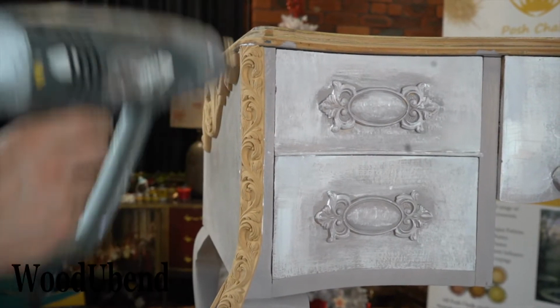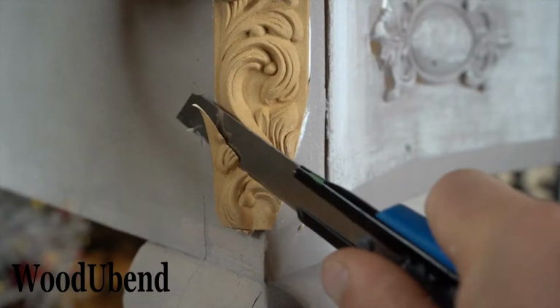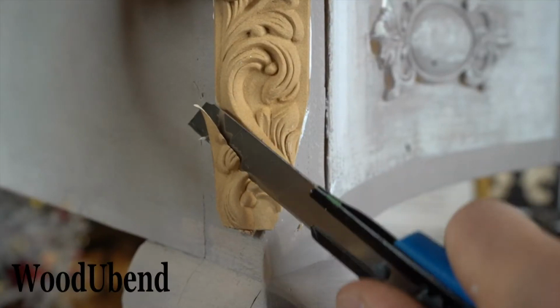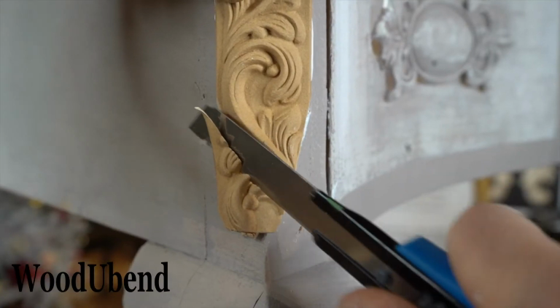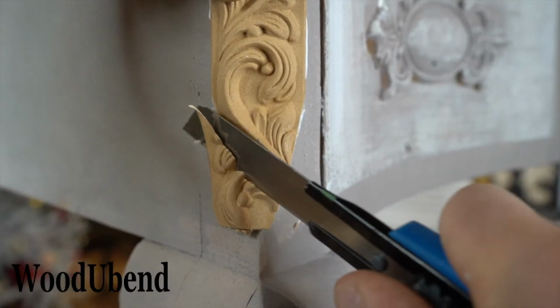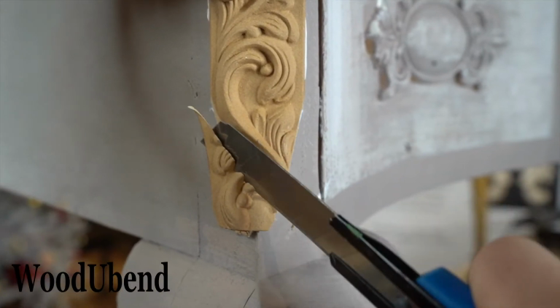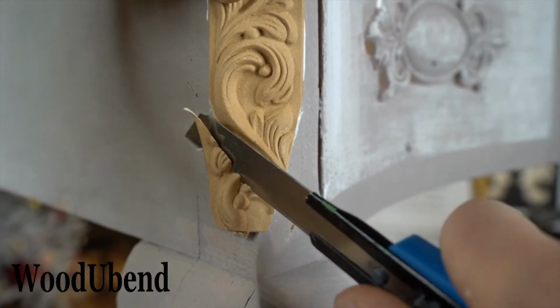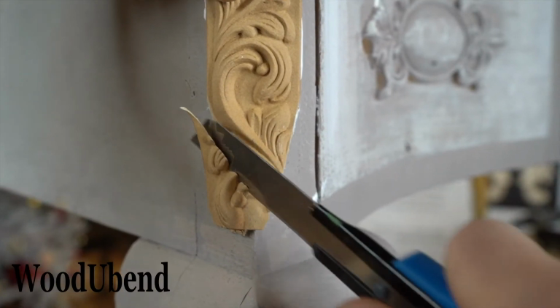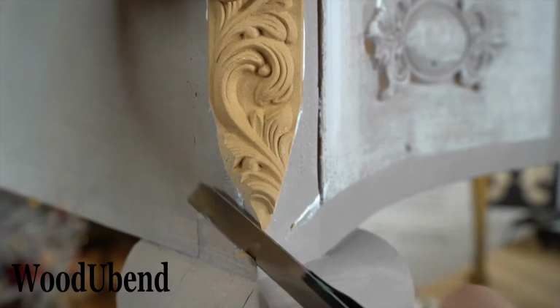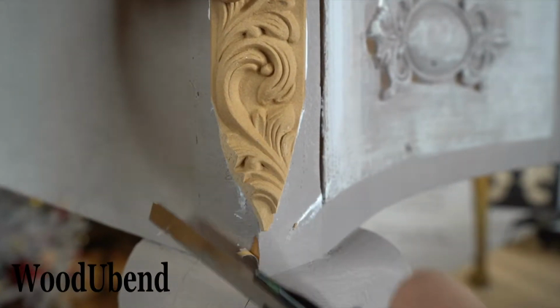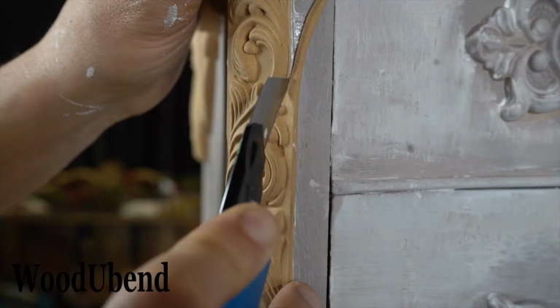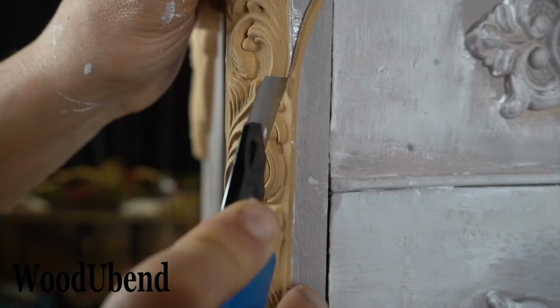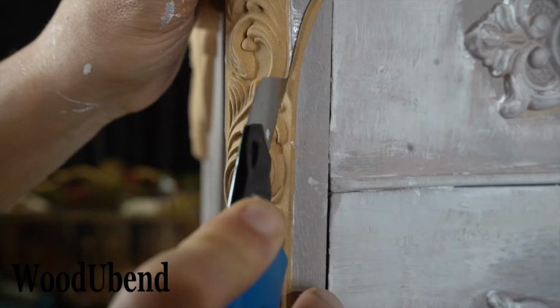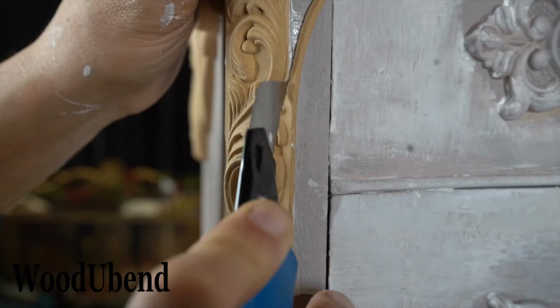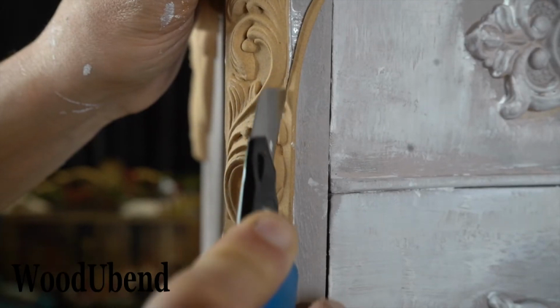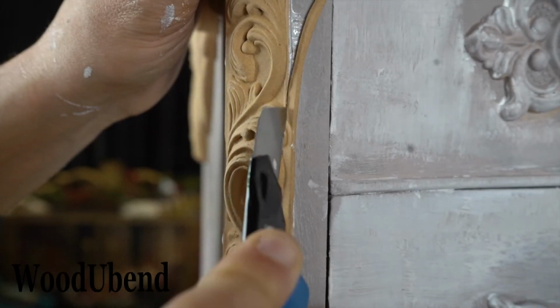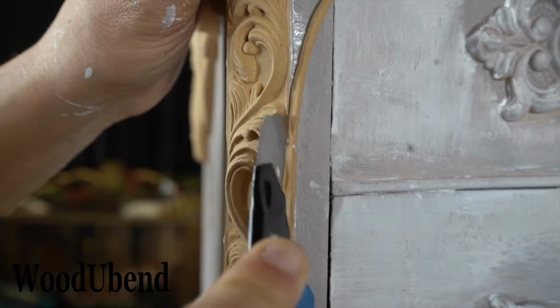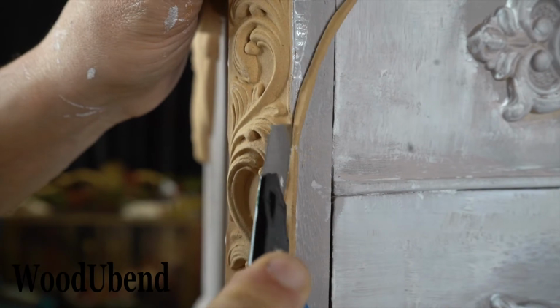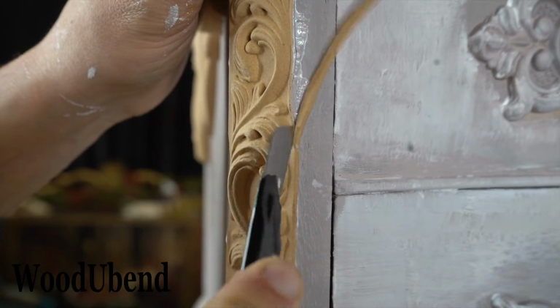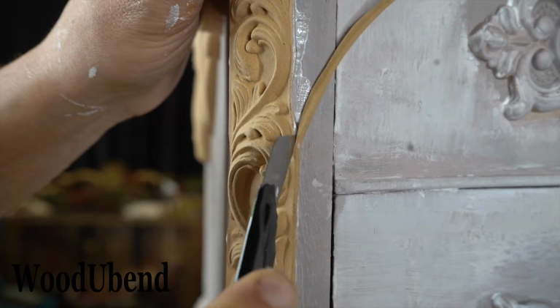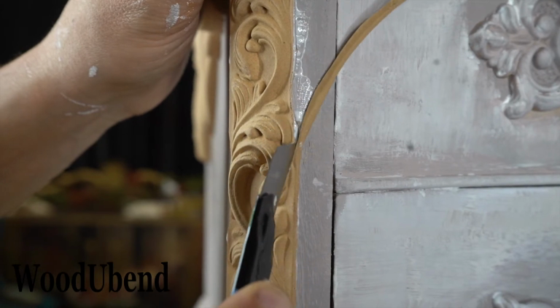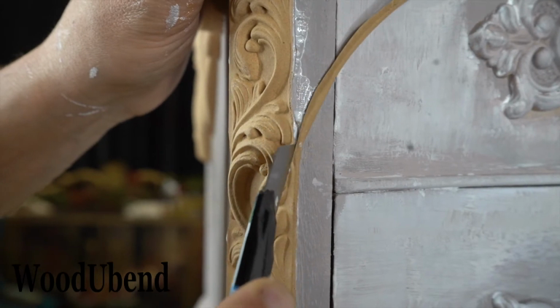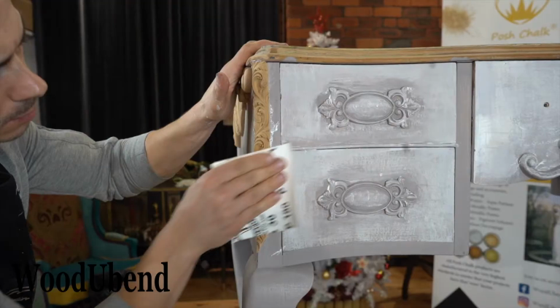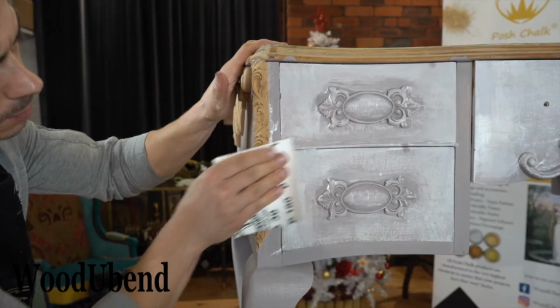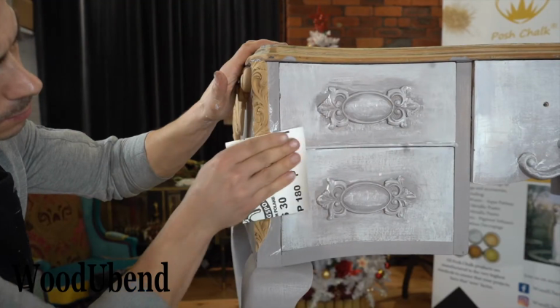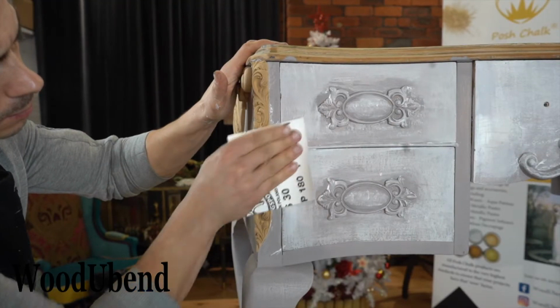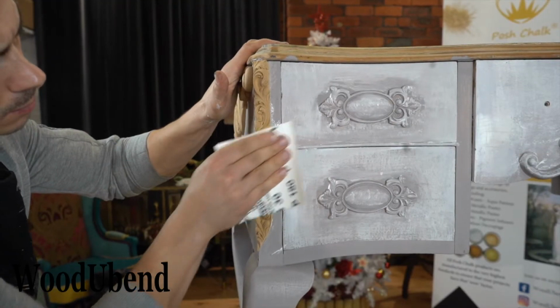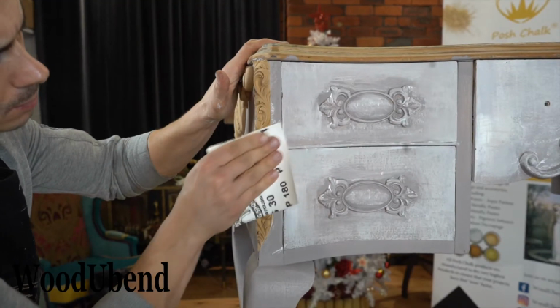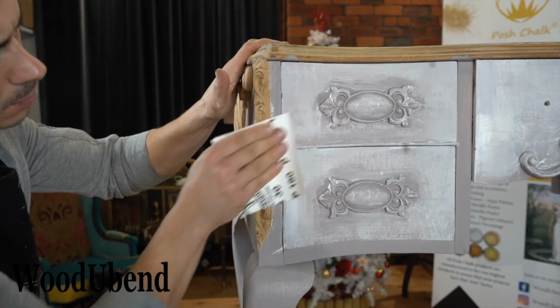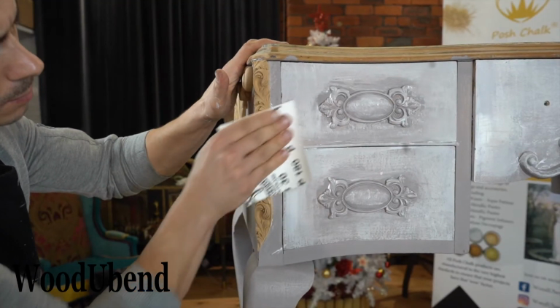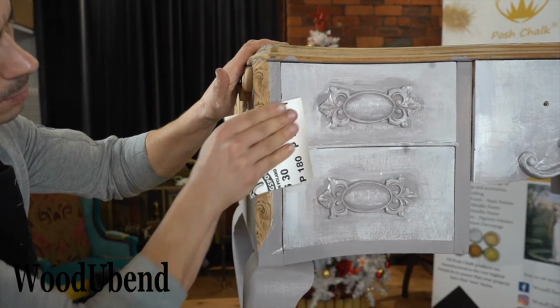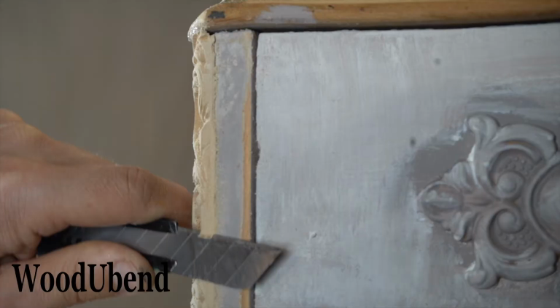Sand or shave the rough edges. As you do this you will find real sawdust.